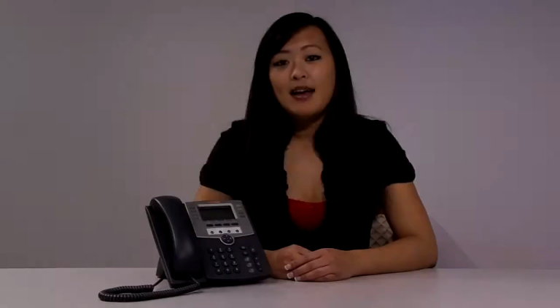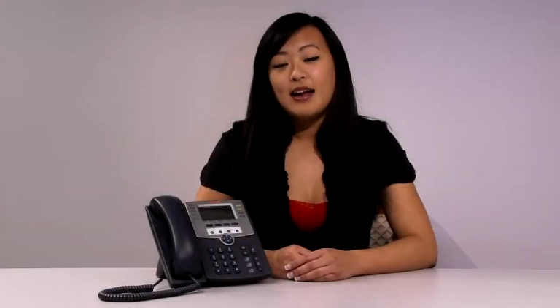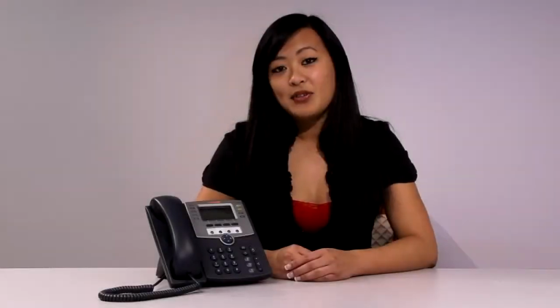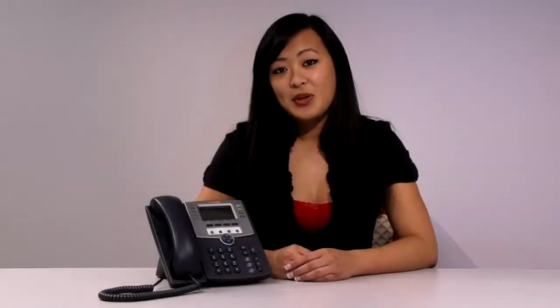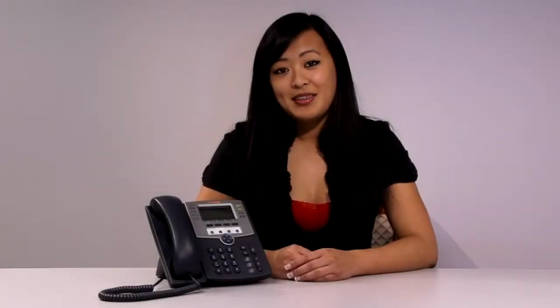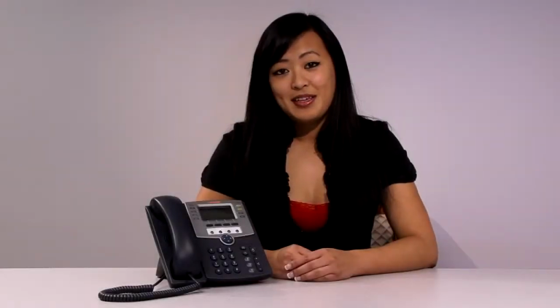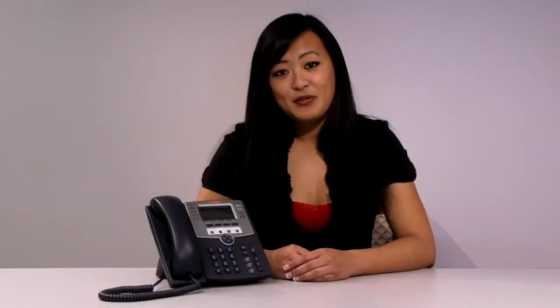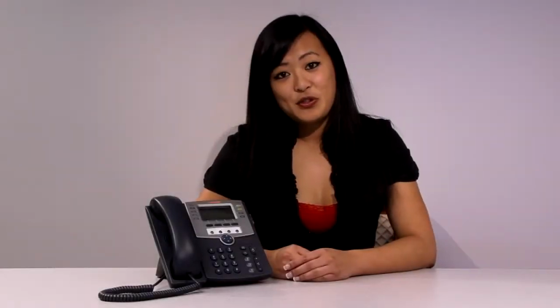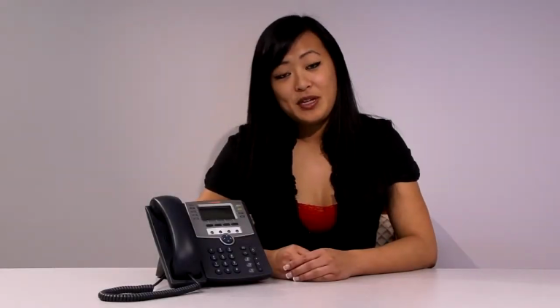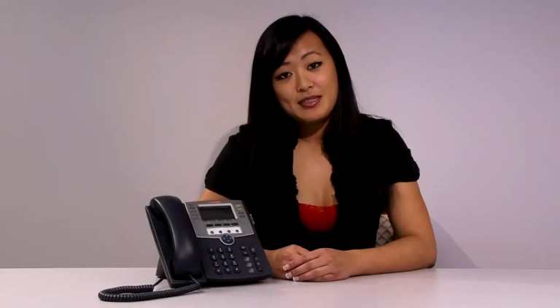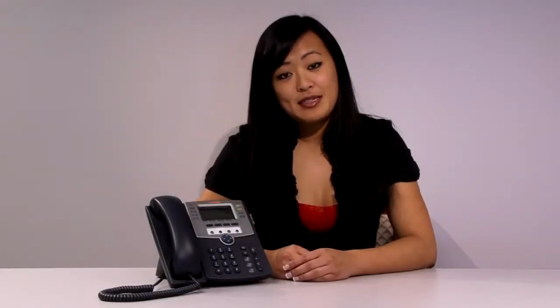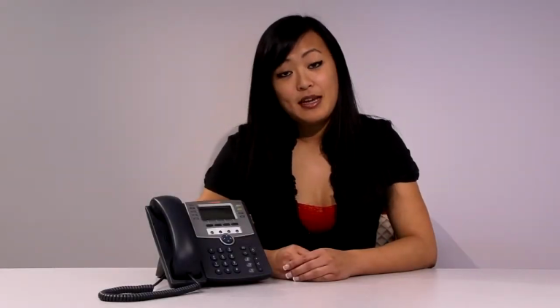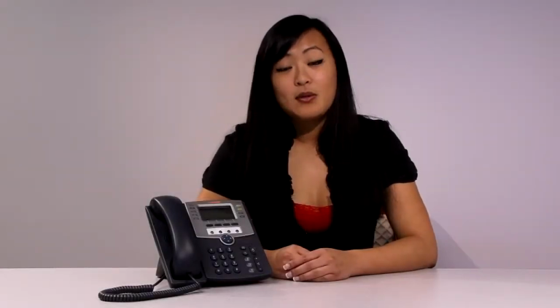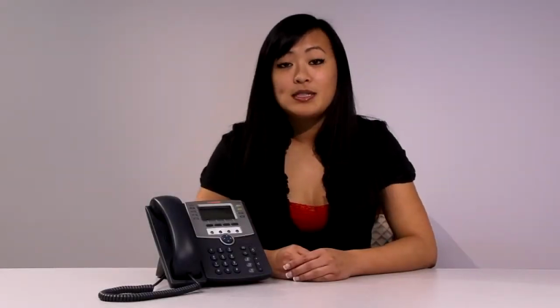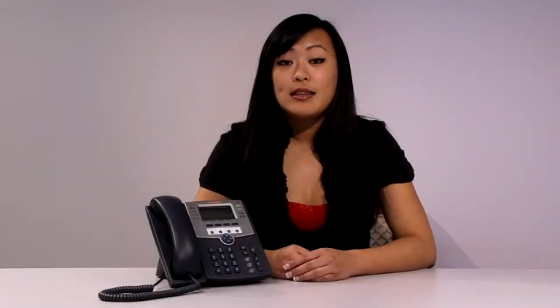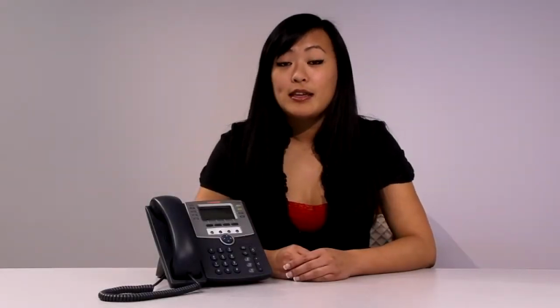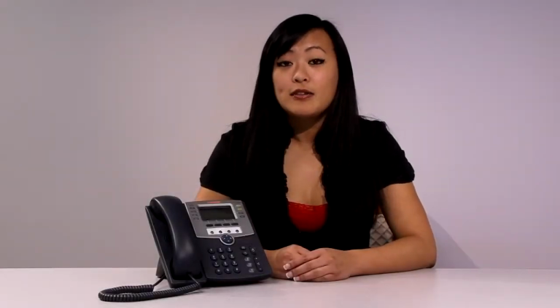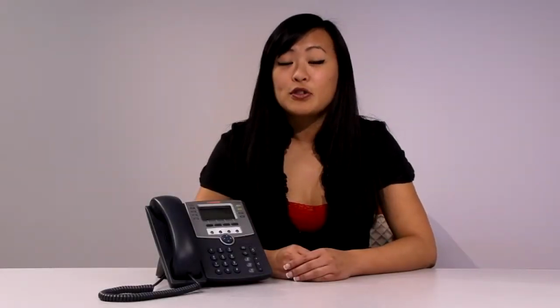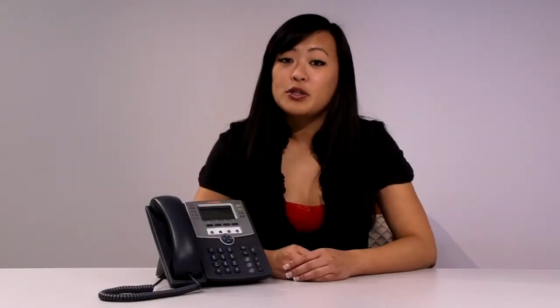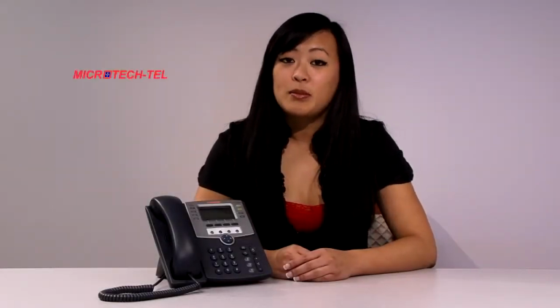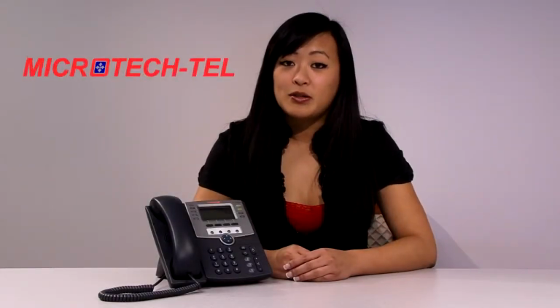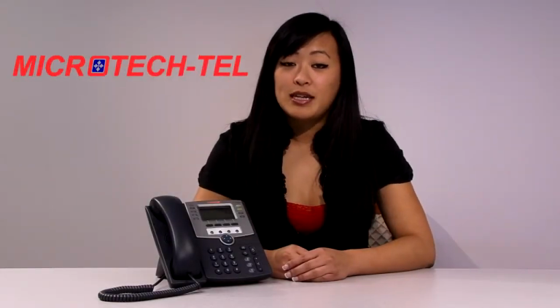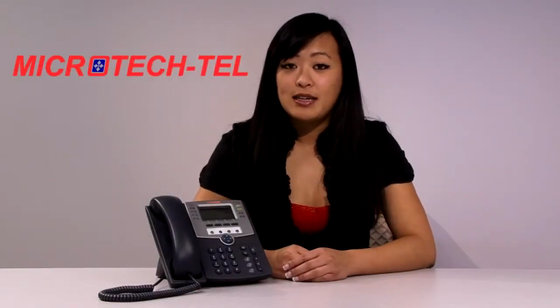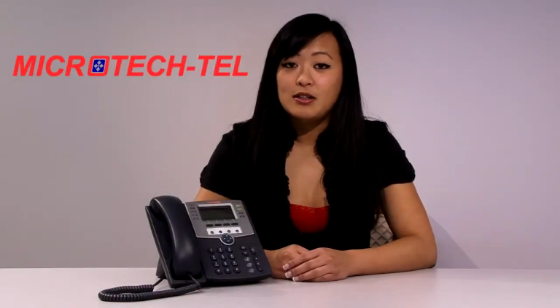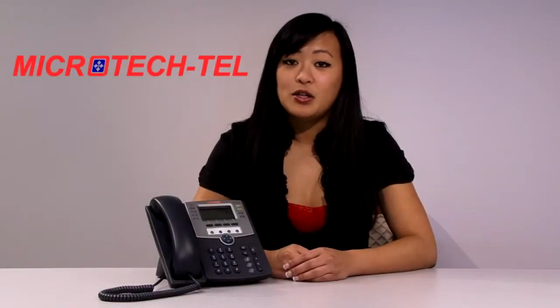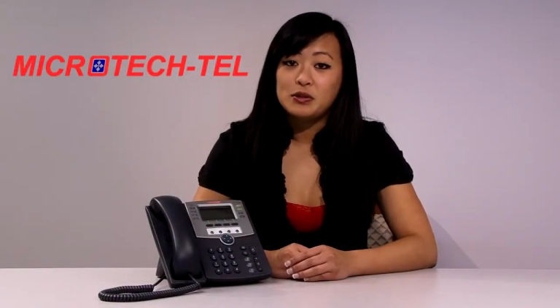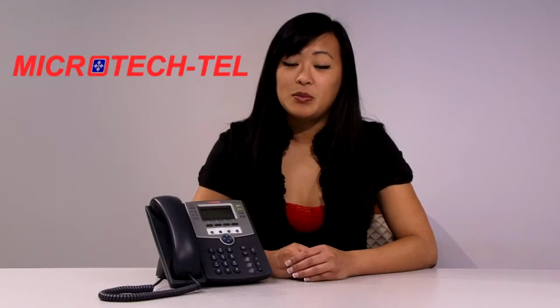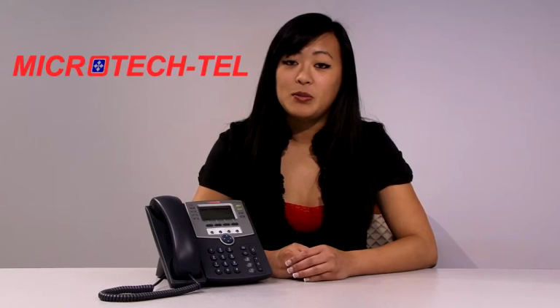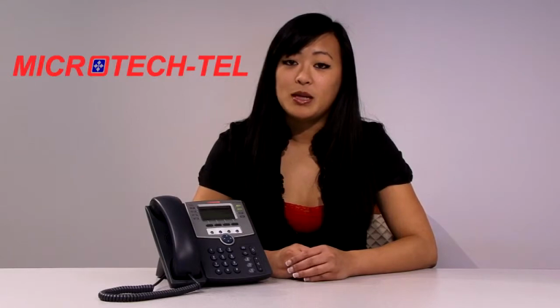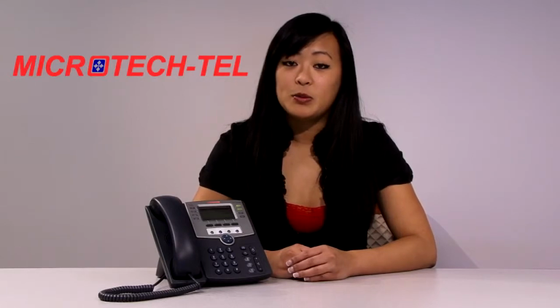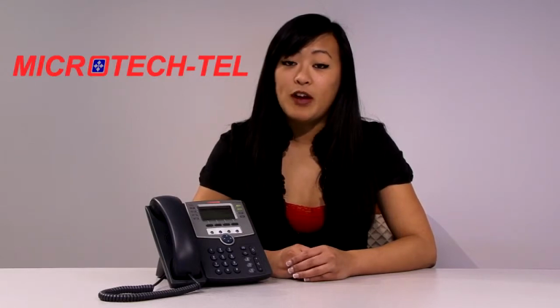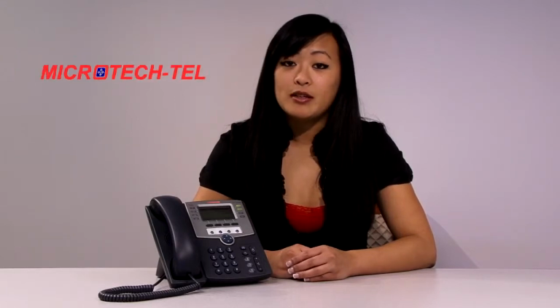Hi everyone and thank you for joining us today. I want to say thank you for choosing MicrotechTel as your hosted PBX provider.